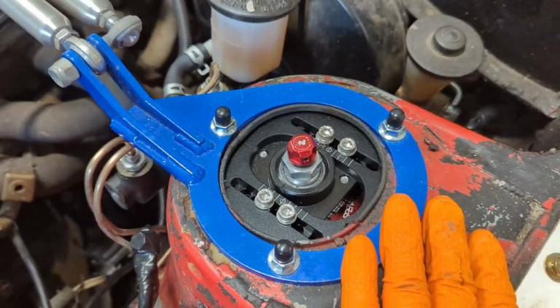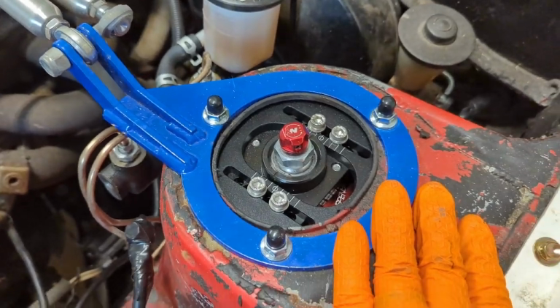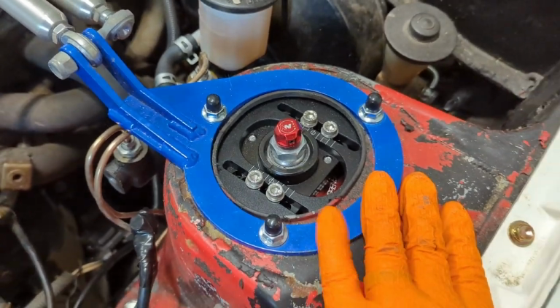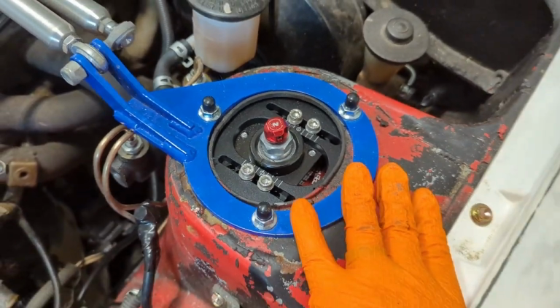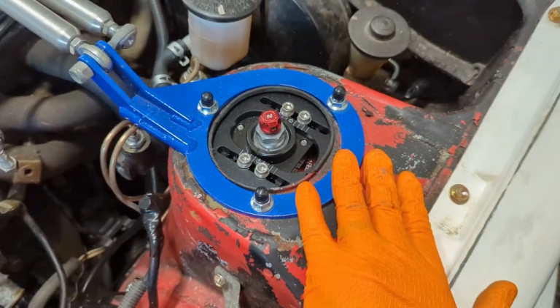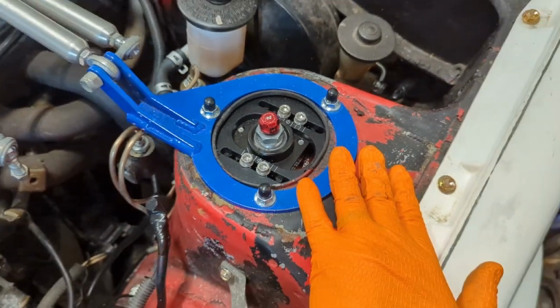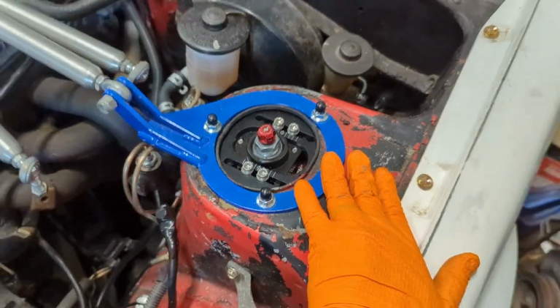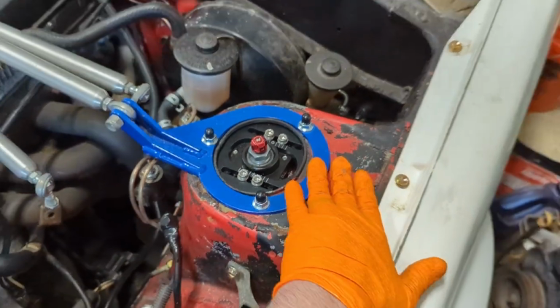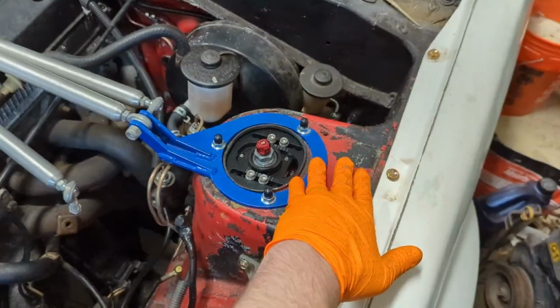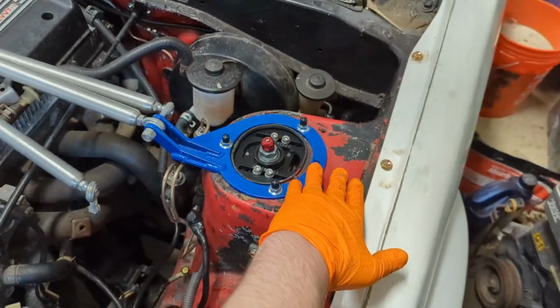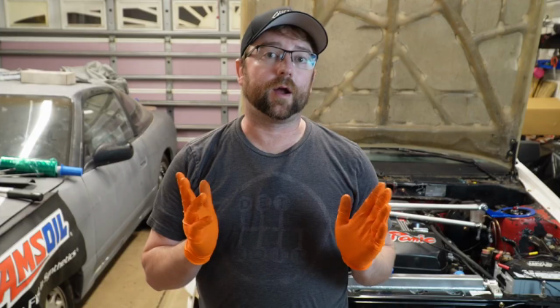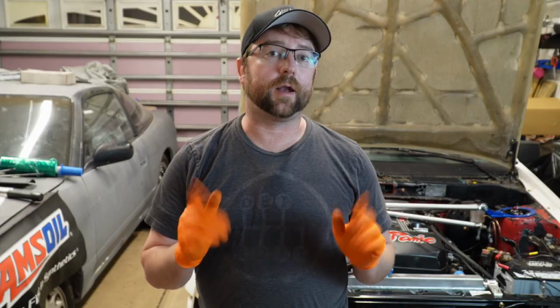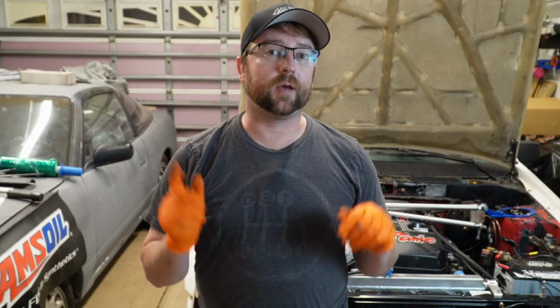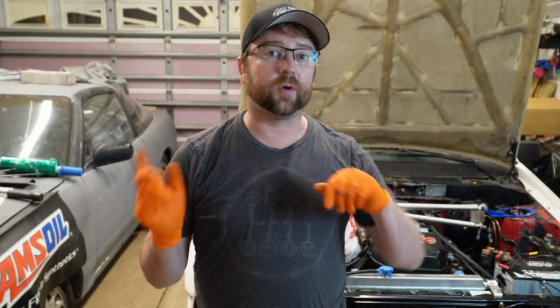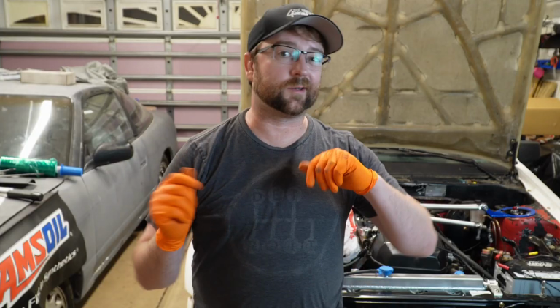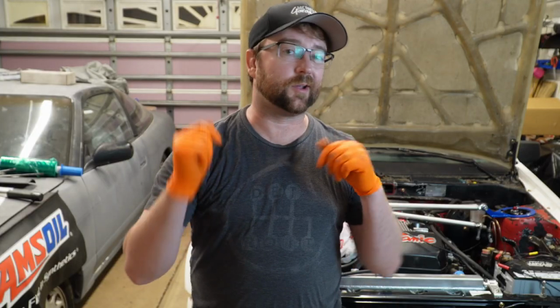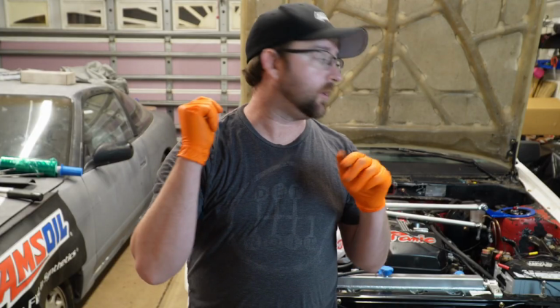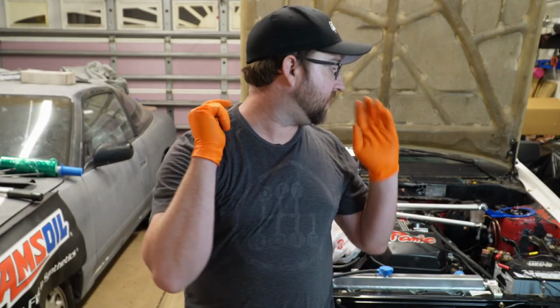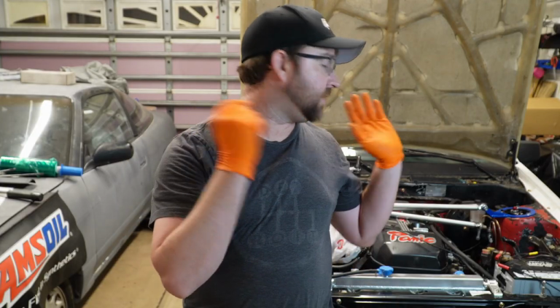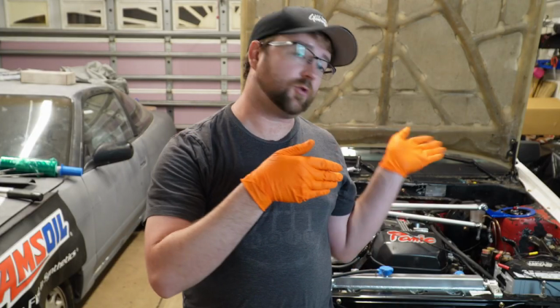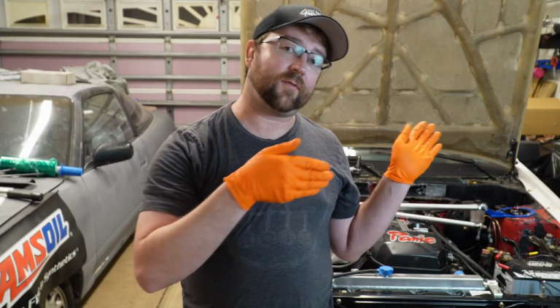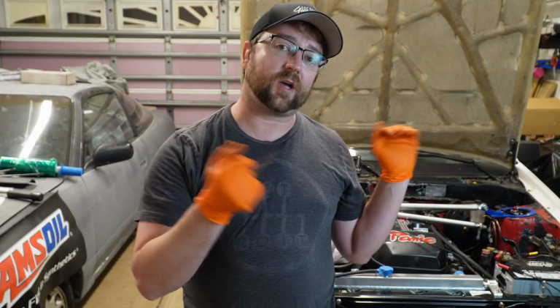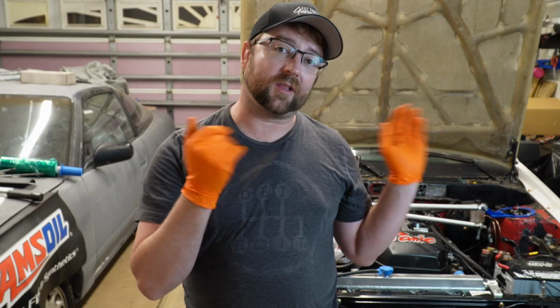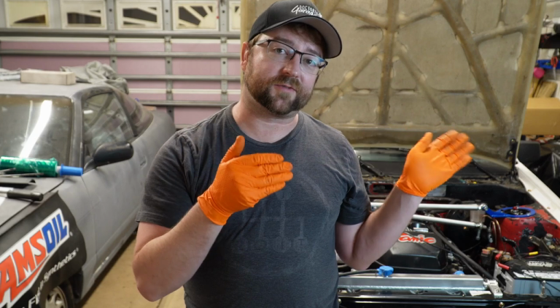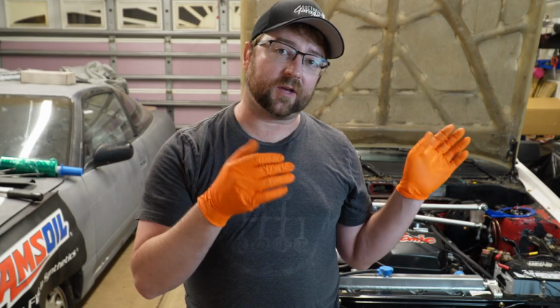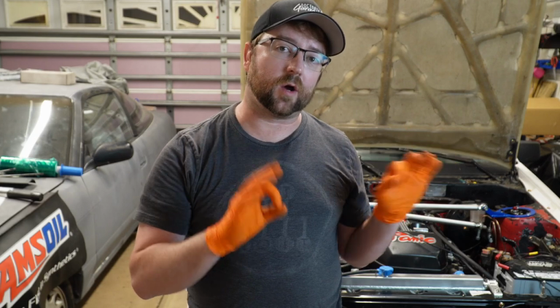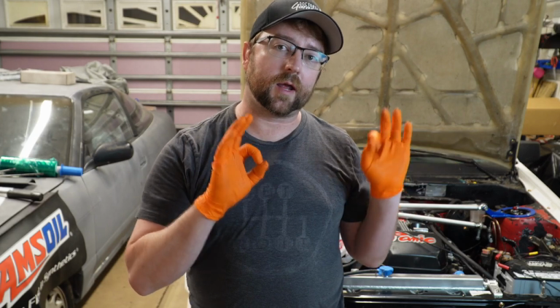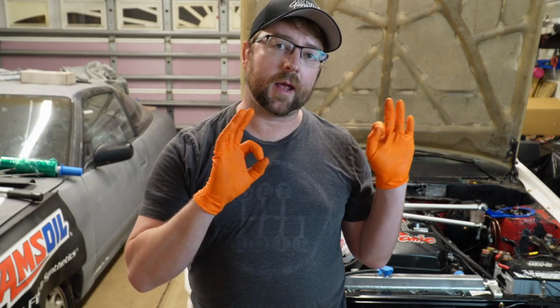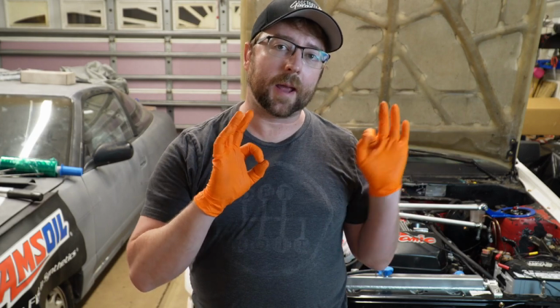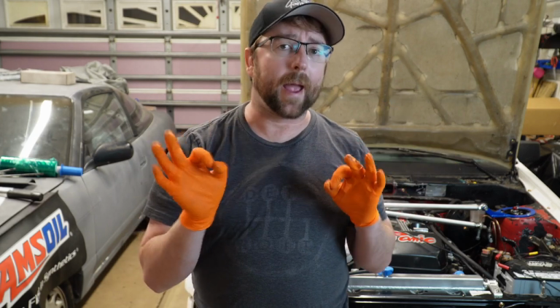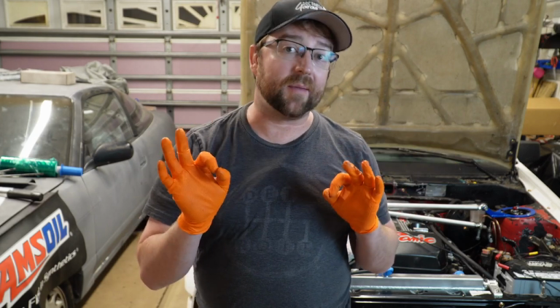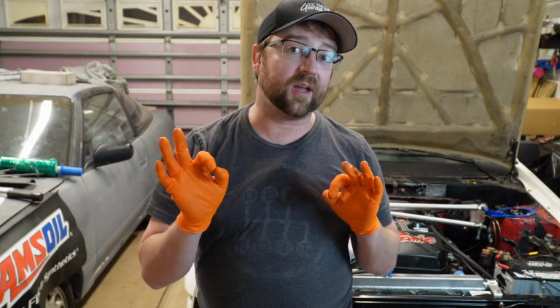Let's go ahead and get this side on now. I'm going to toss on the driver's side, the left side one, and be done.